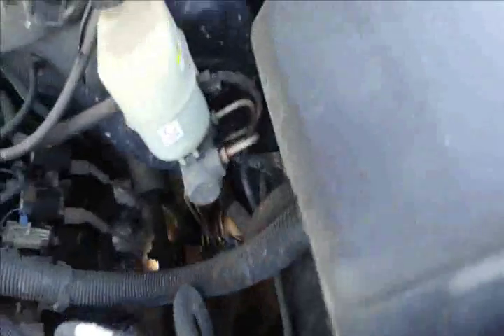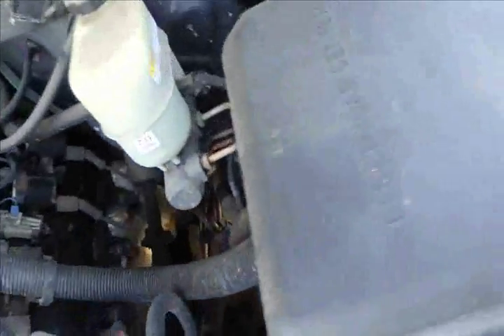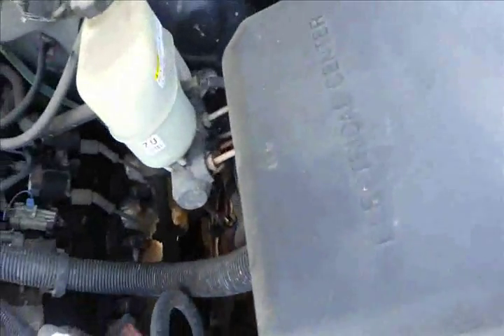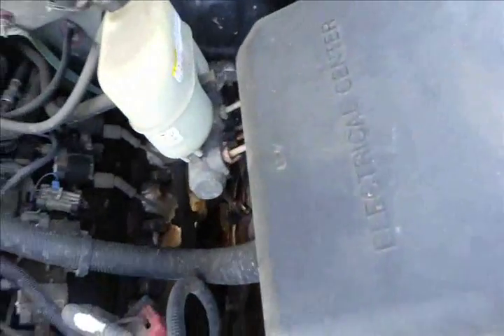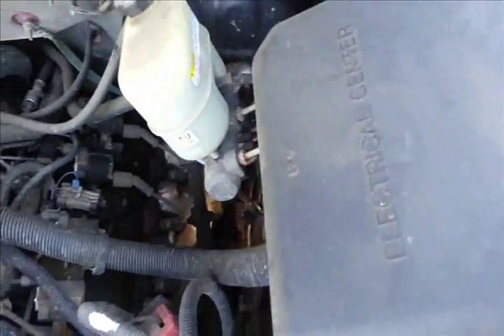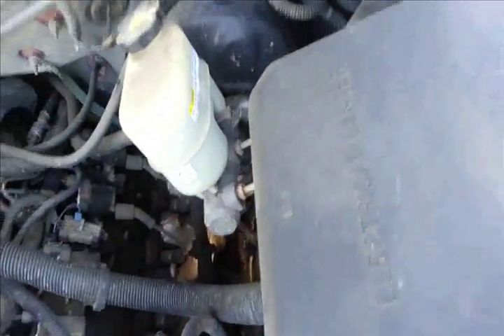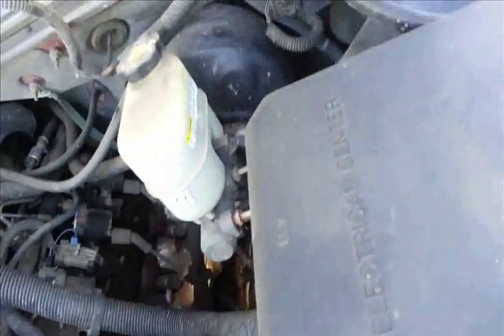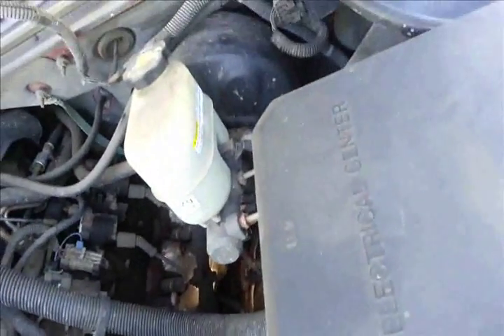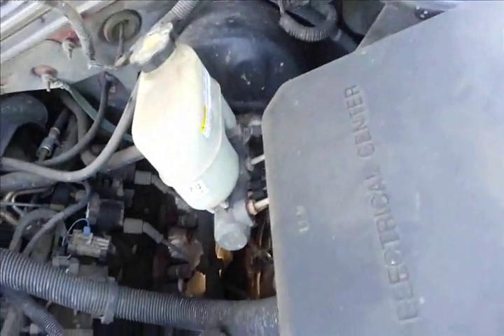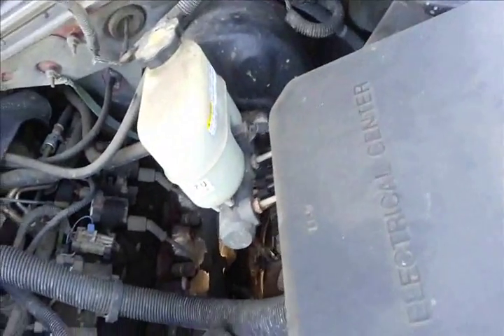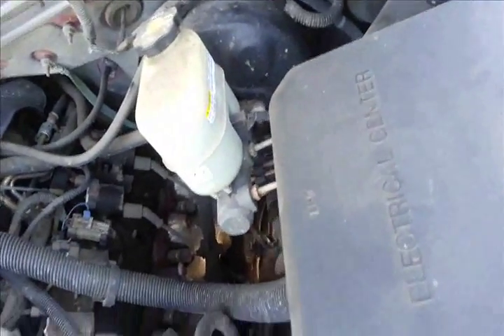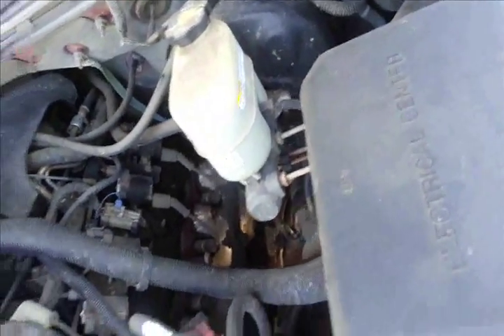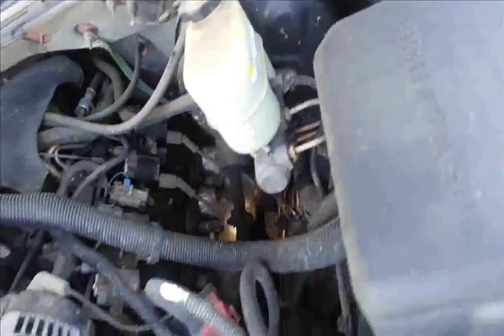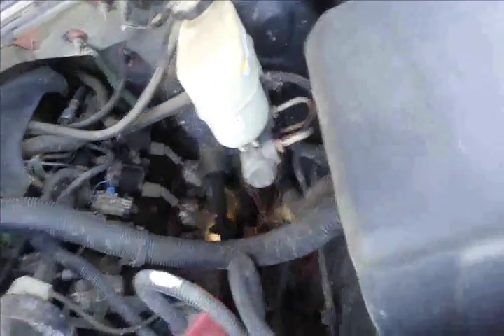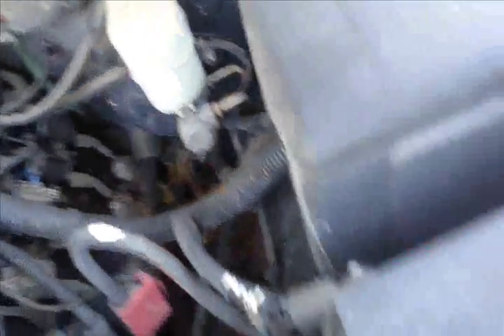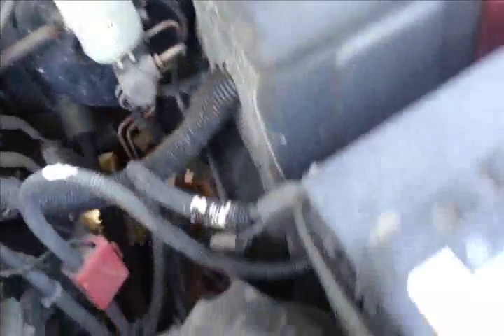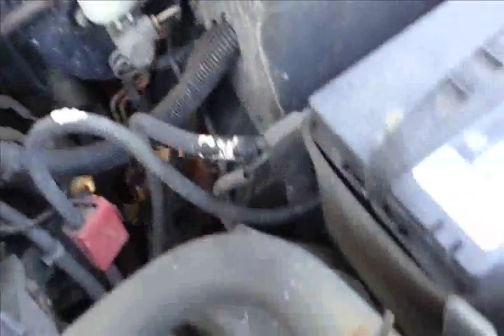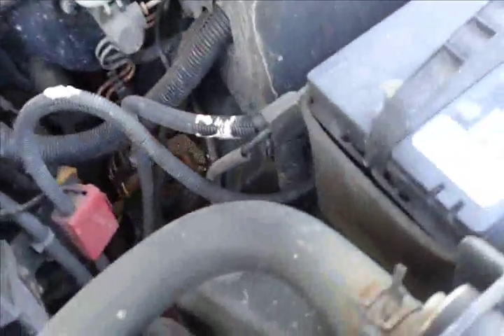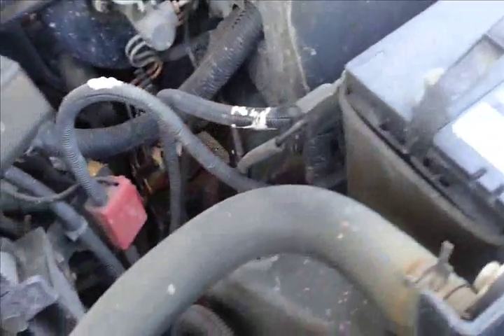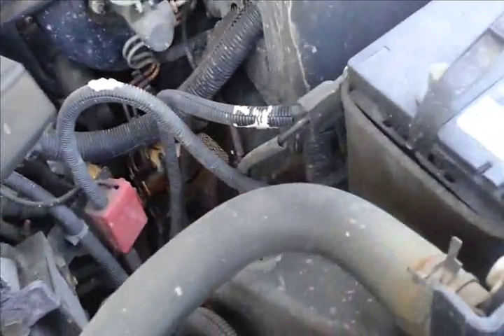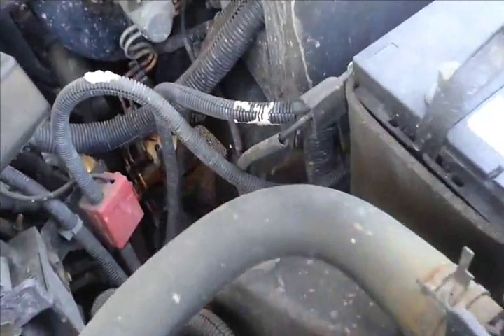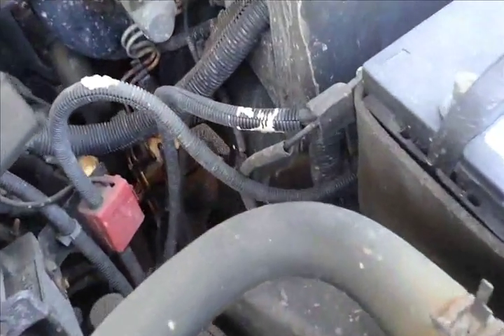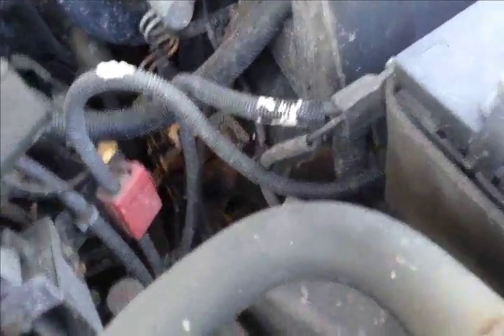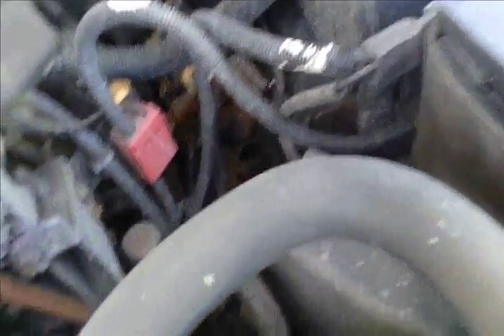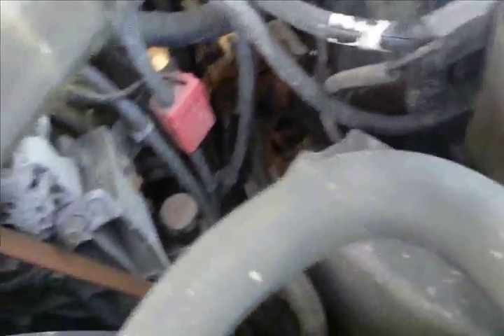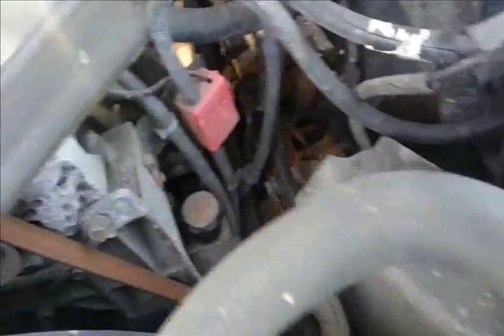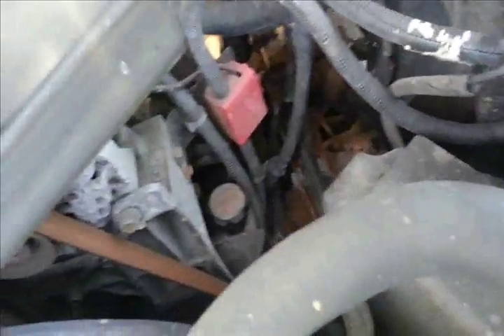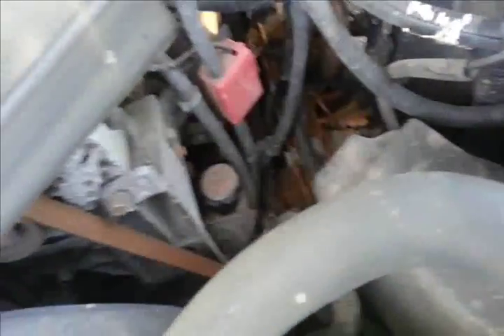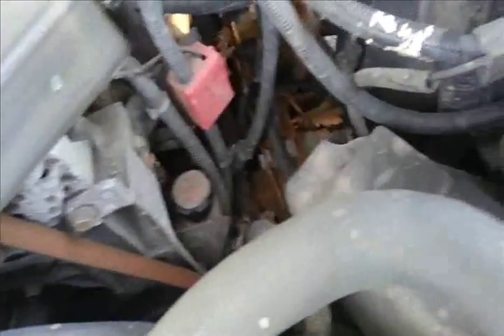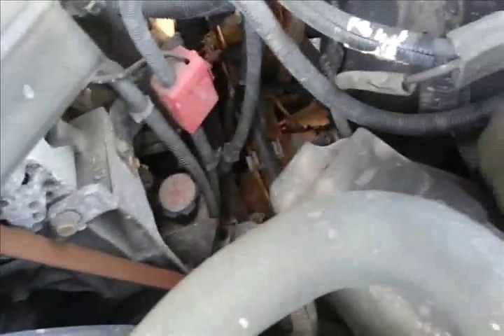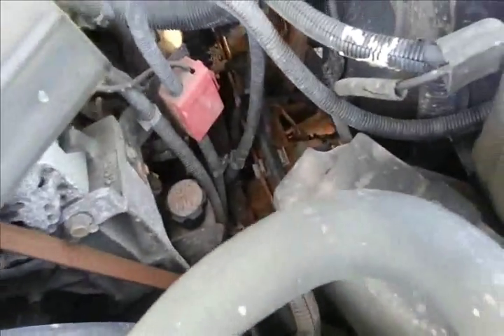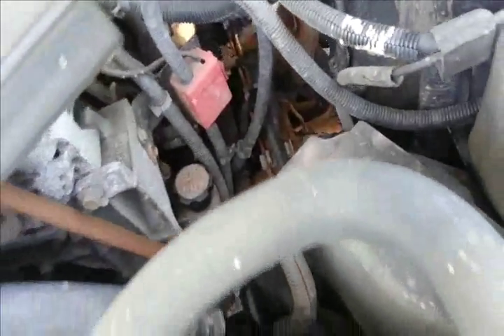They filled it up with brake fluid but there's still no brakes. Maybe we gotta bleed them. So they ran the master dry.